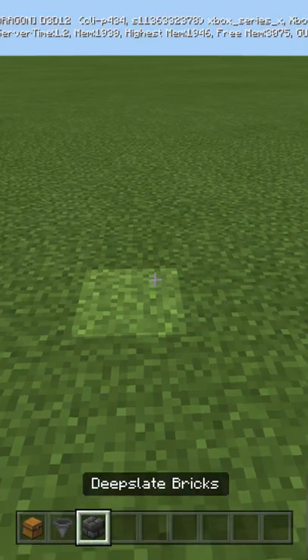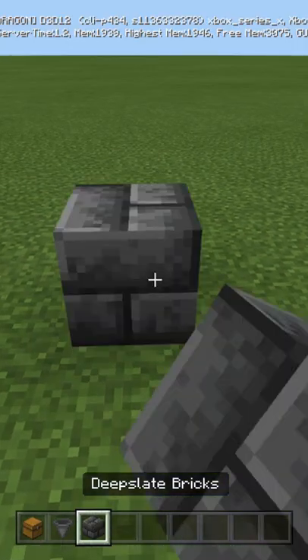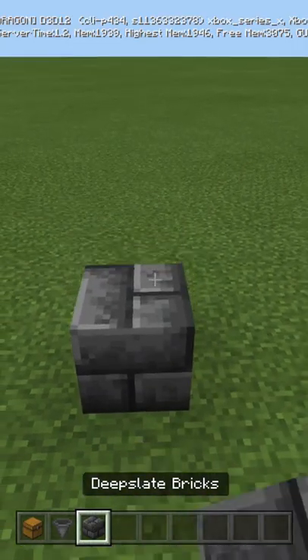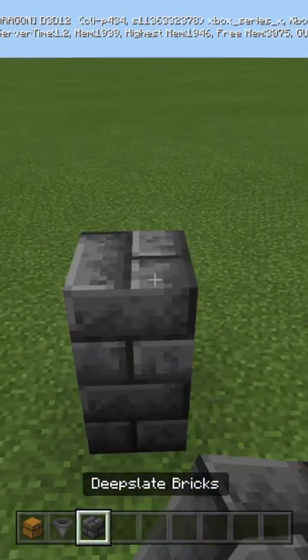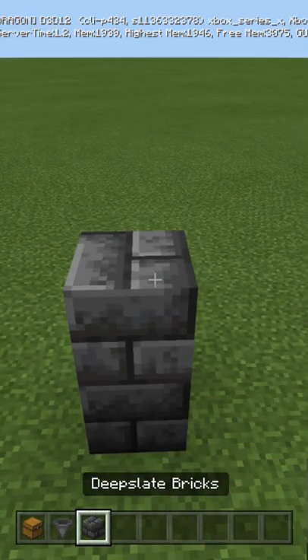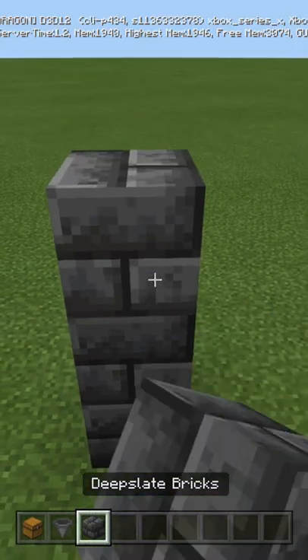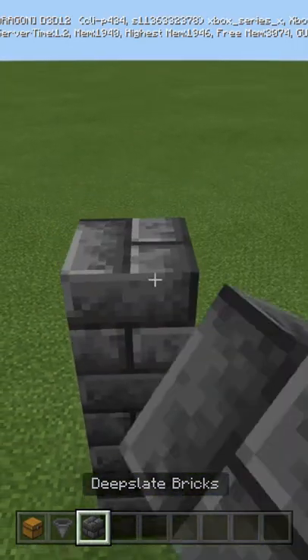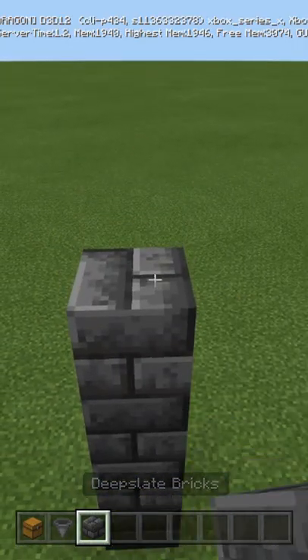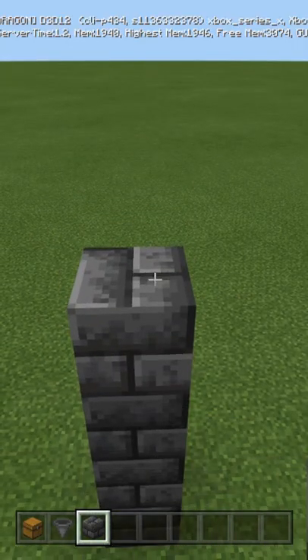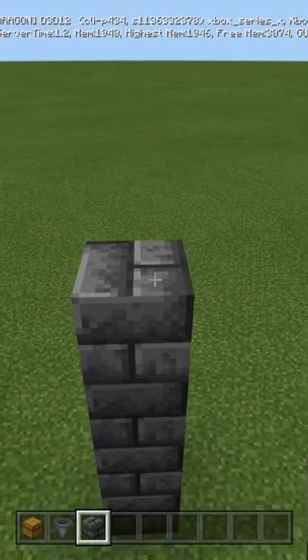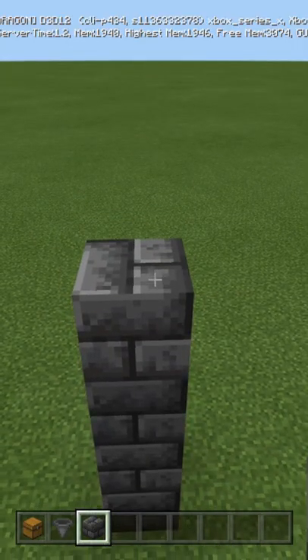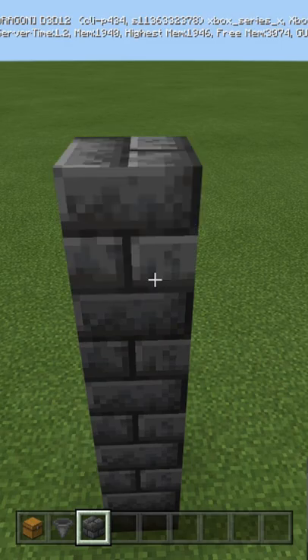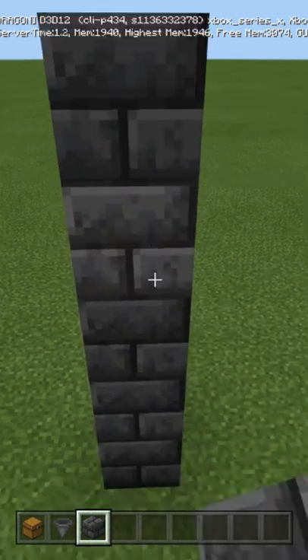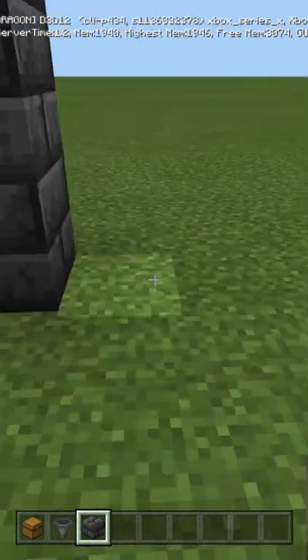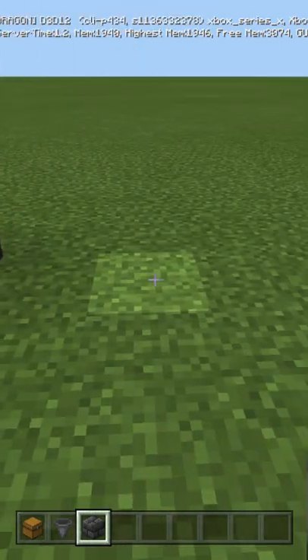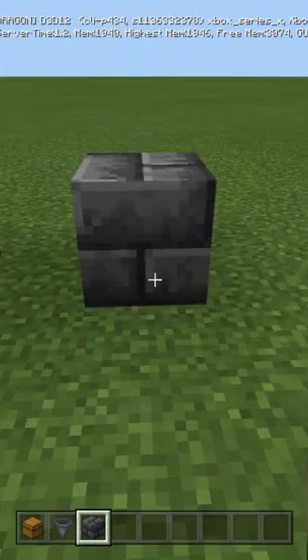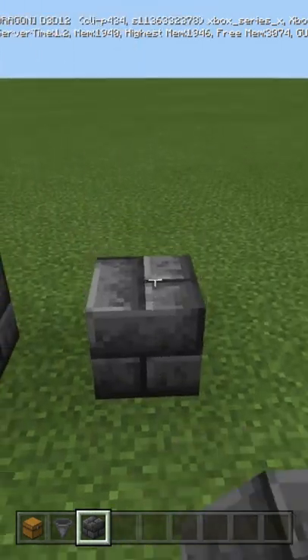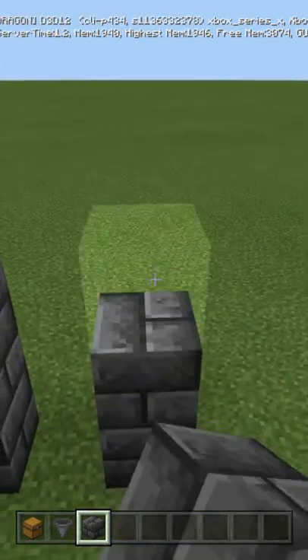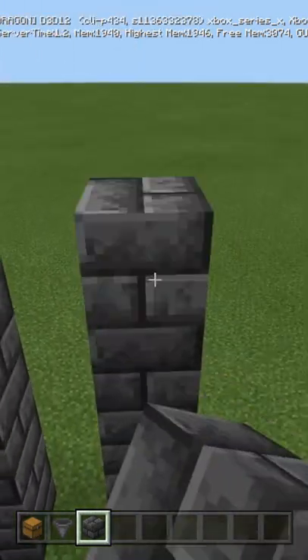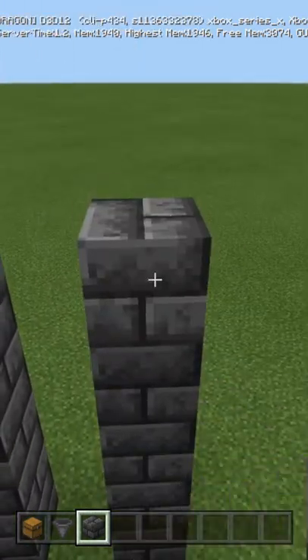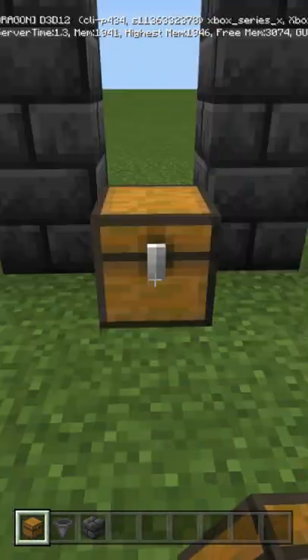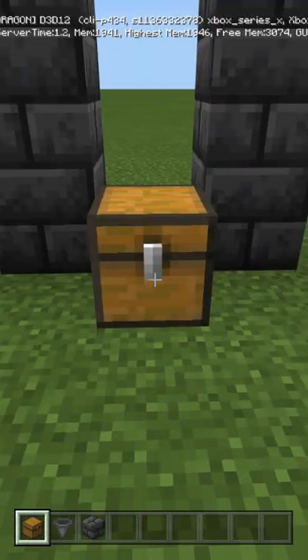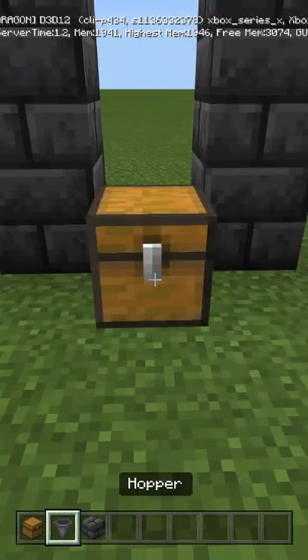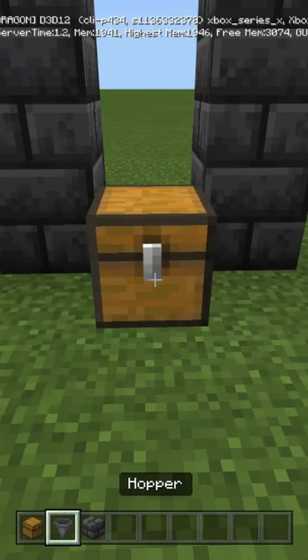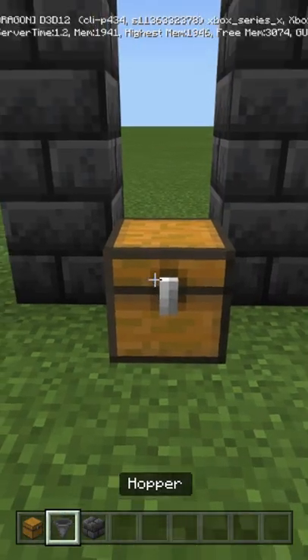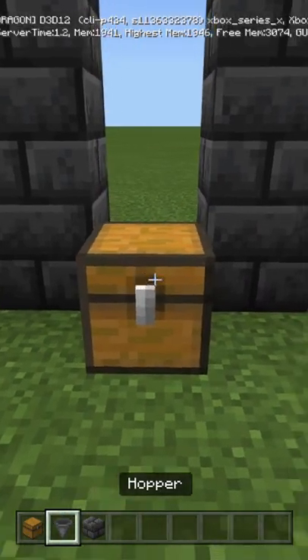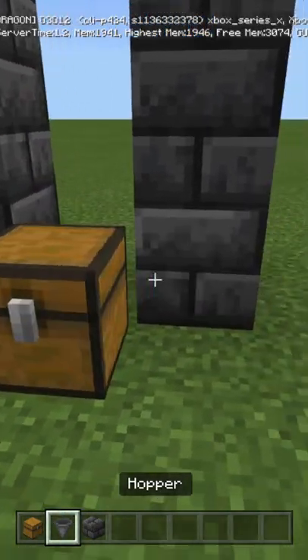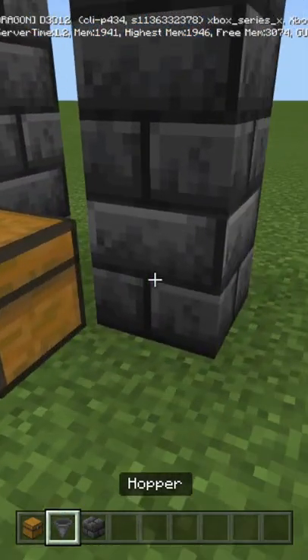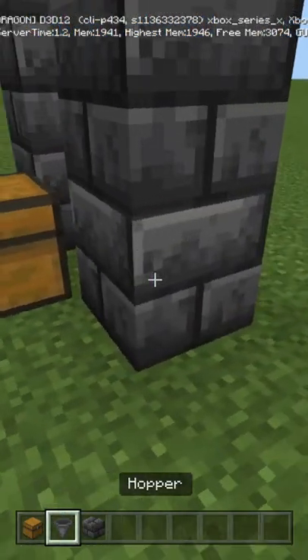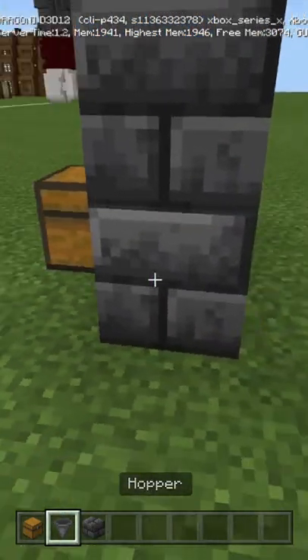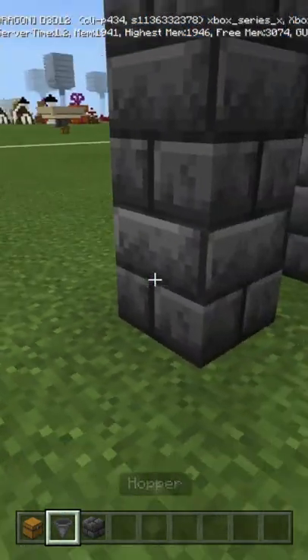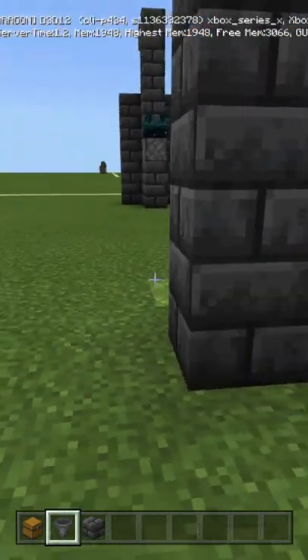First, you're going to build five blocks high with whatever block you choose. Skip a space, do the same thing here. Put down a chest, go behind it and put a hopper facing into it.